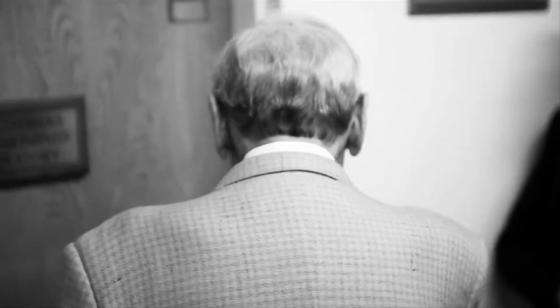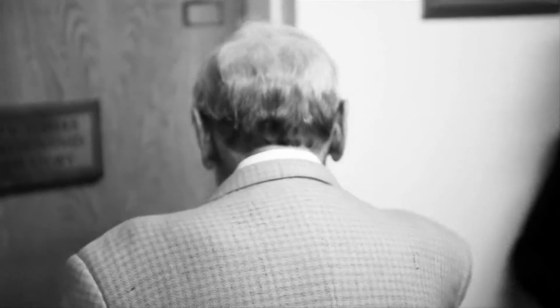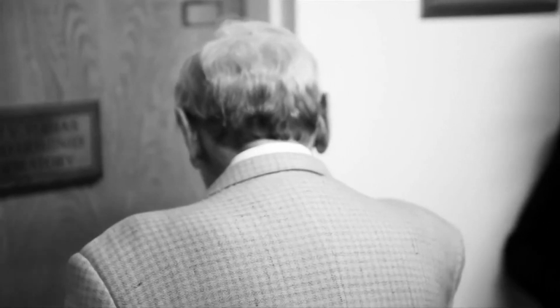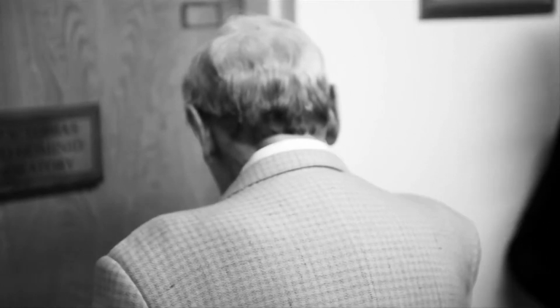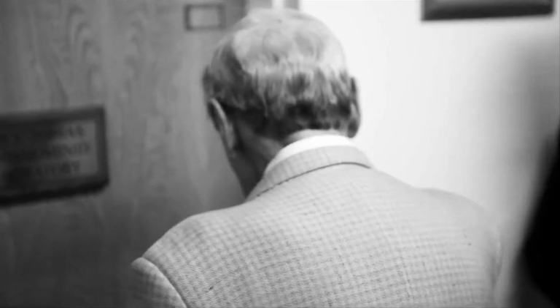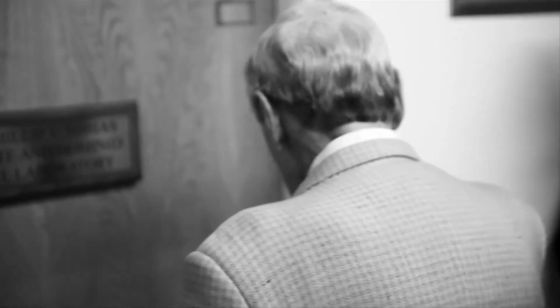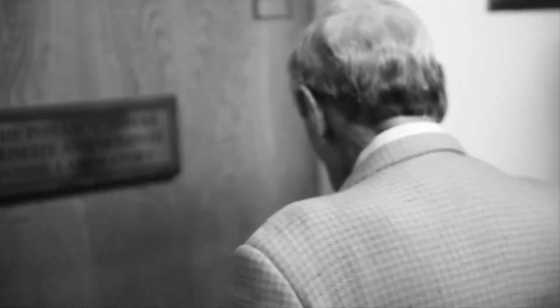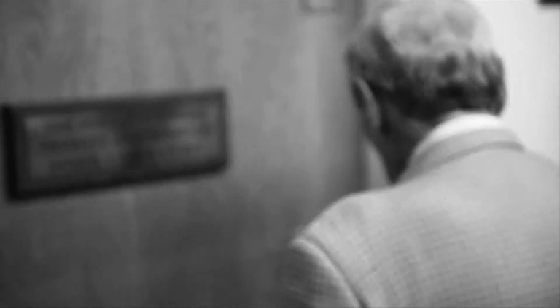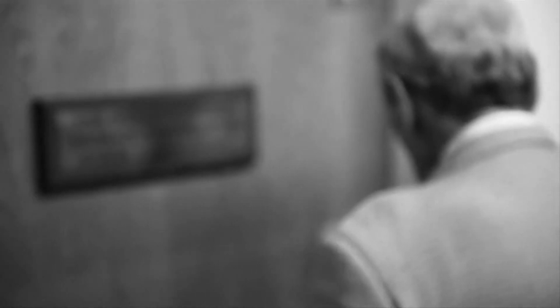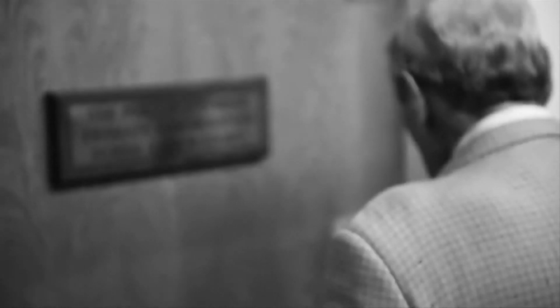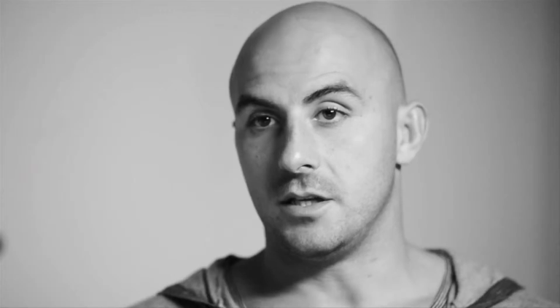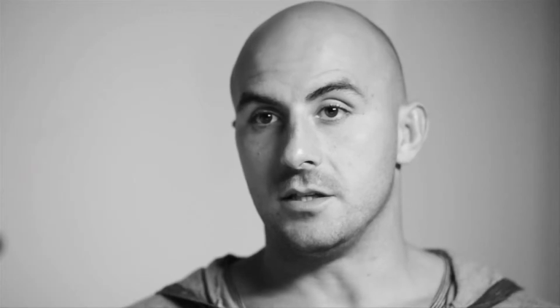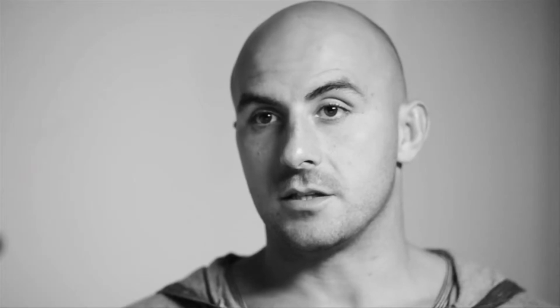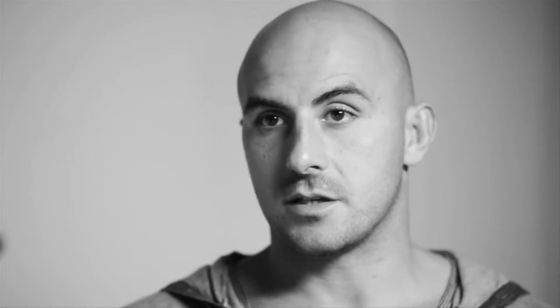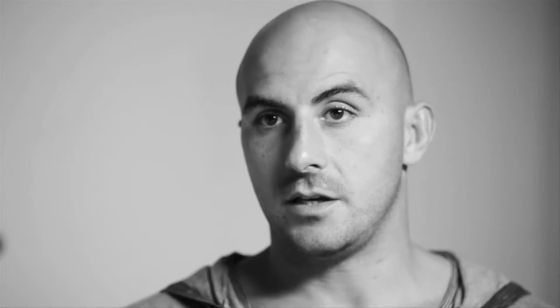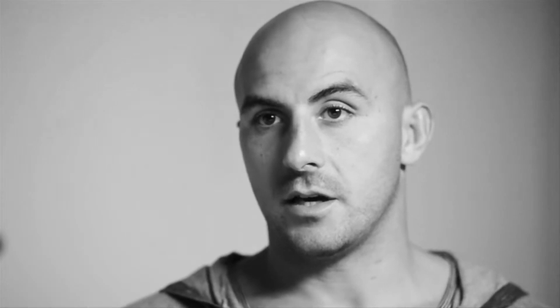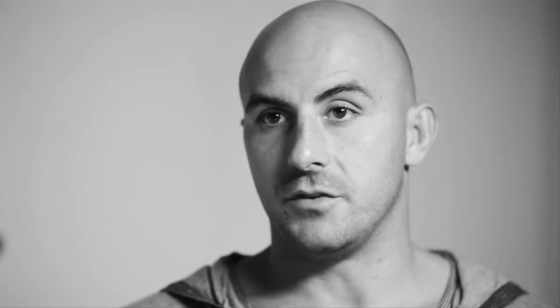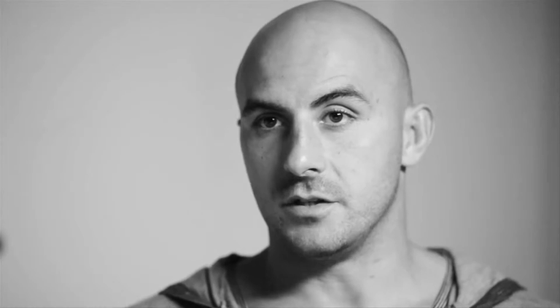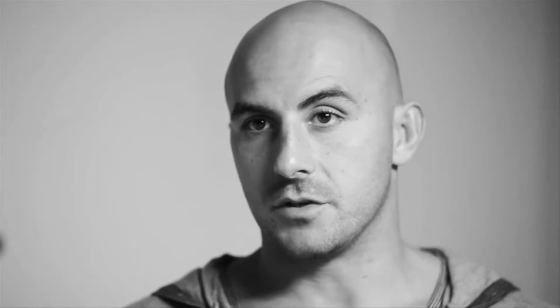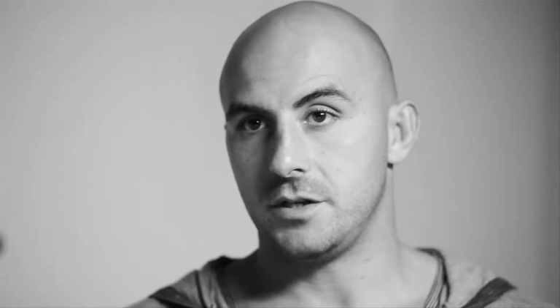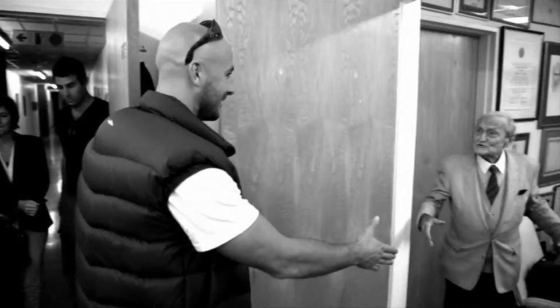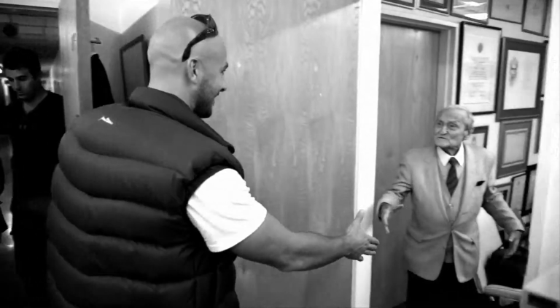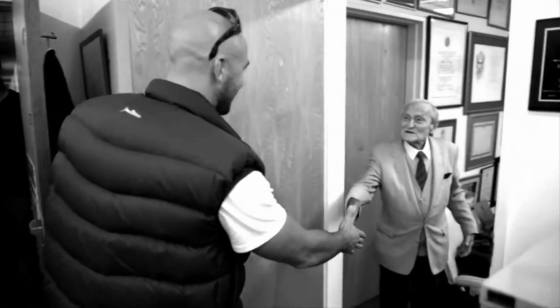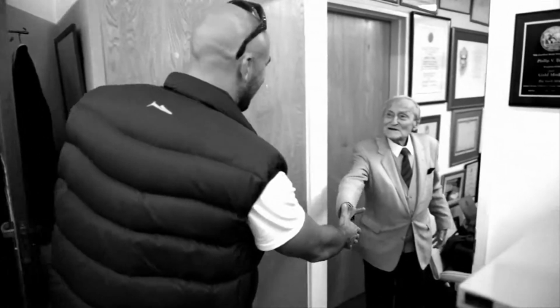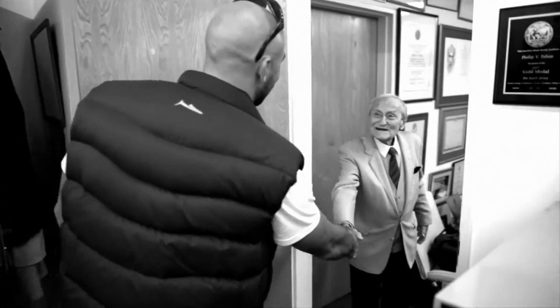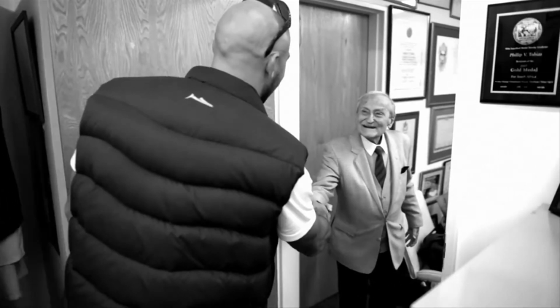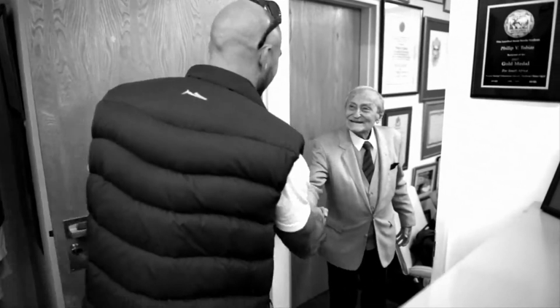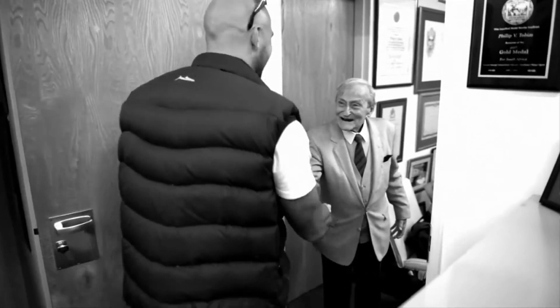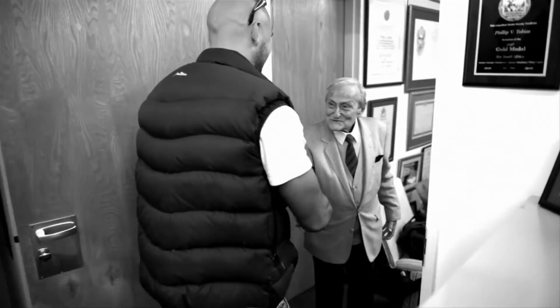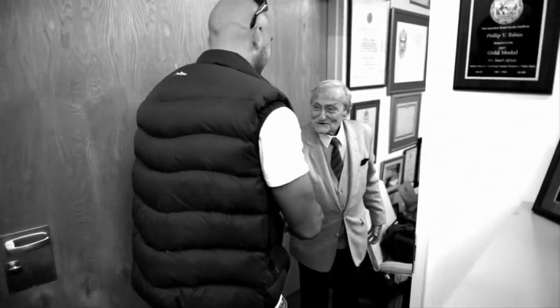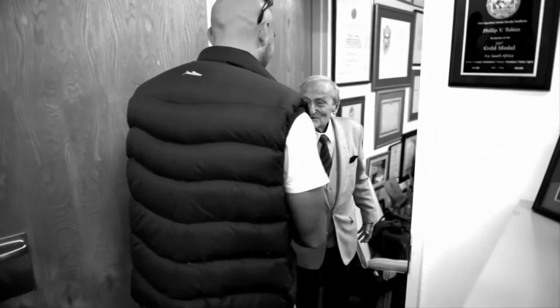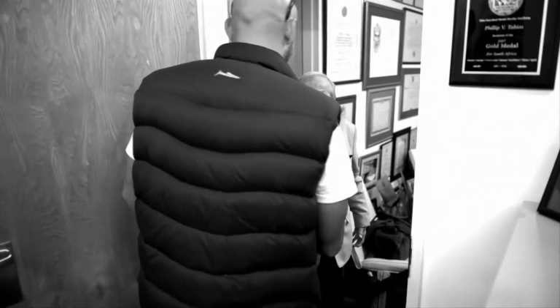We shot Professor Tobias in his study at Fitz University. It was like going into a natural history museum.